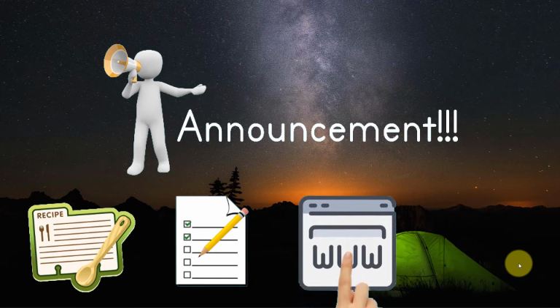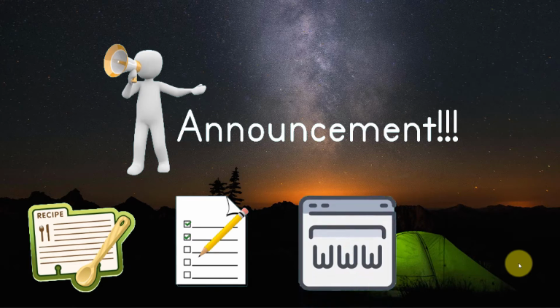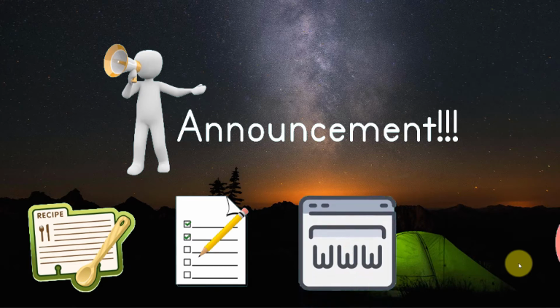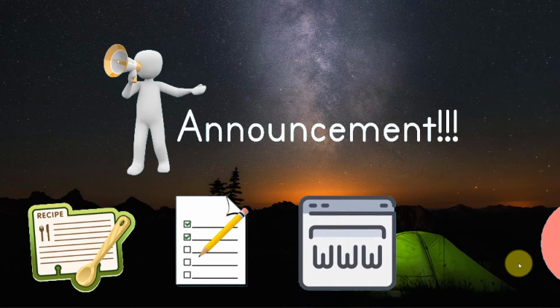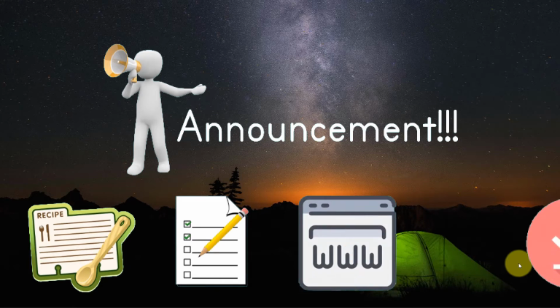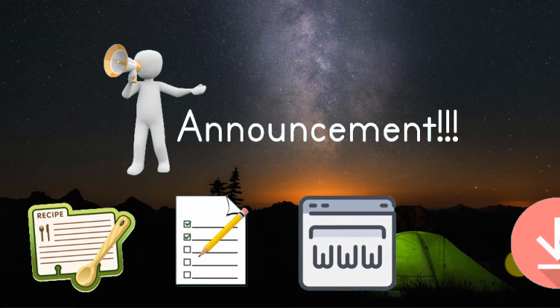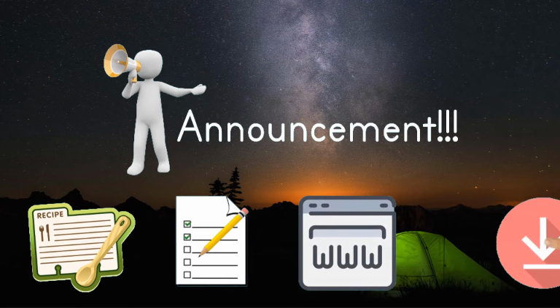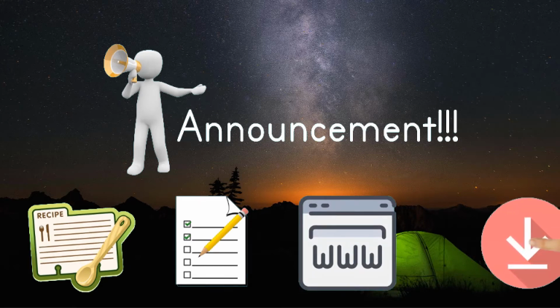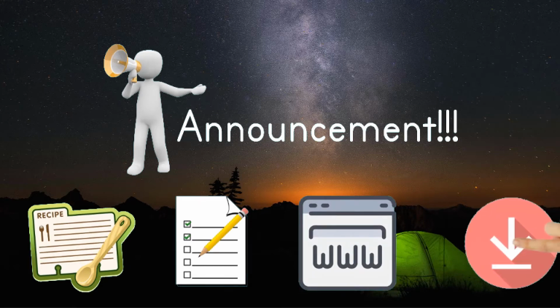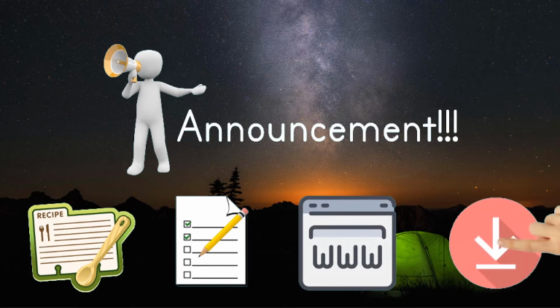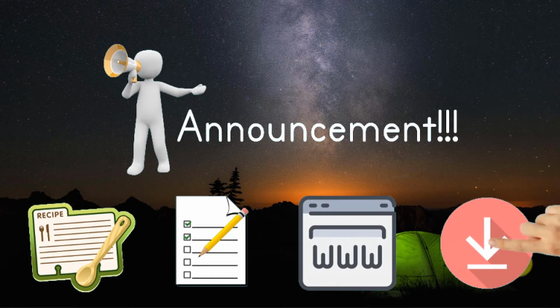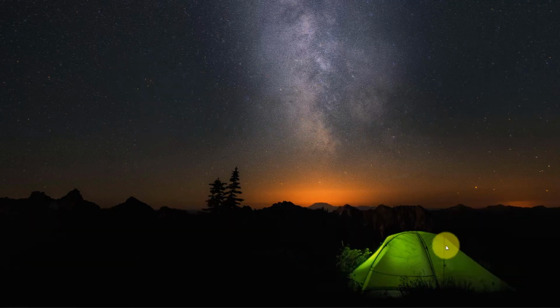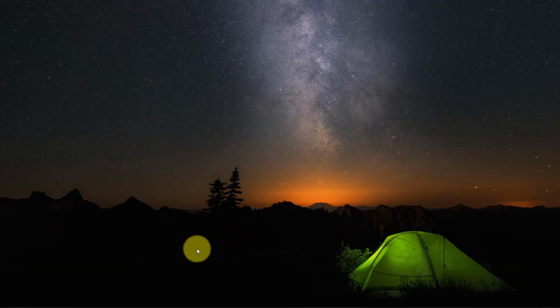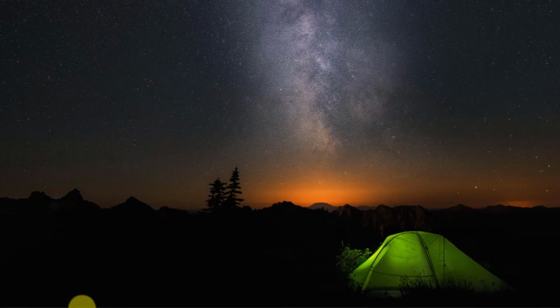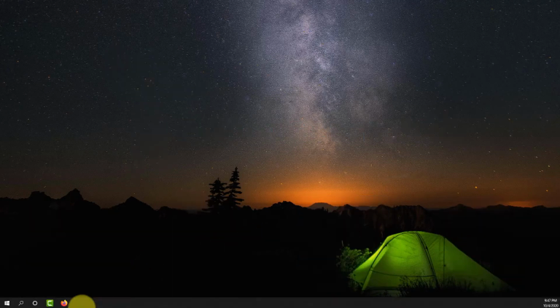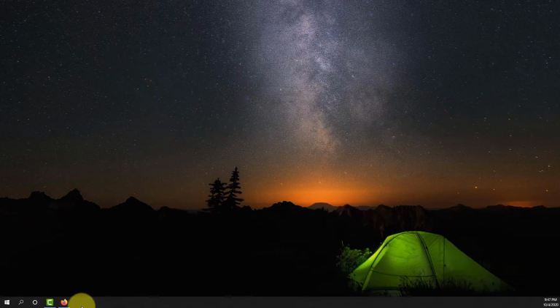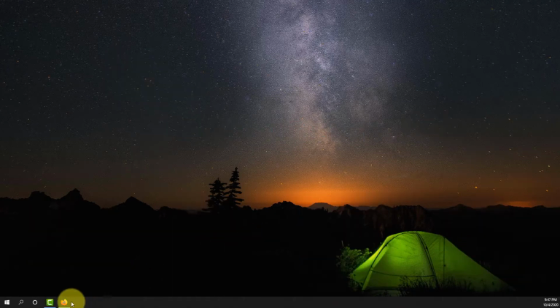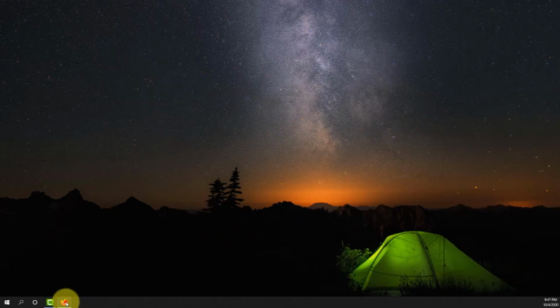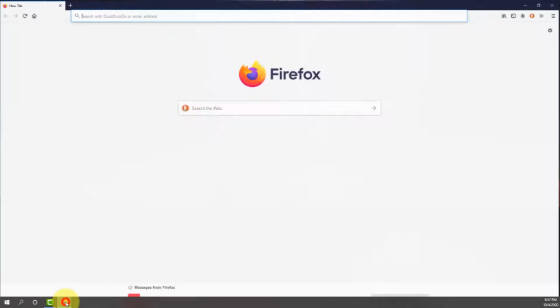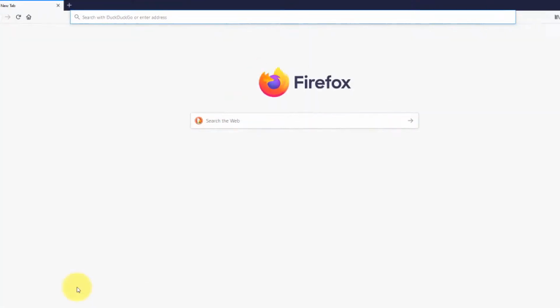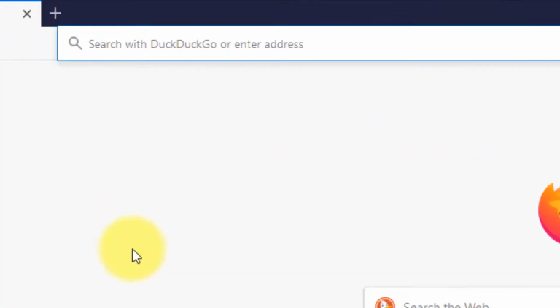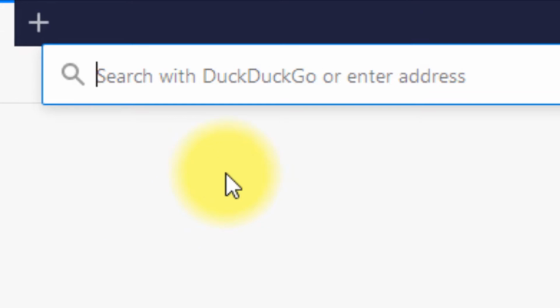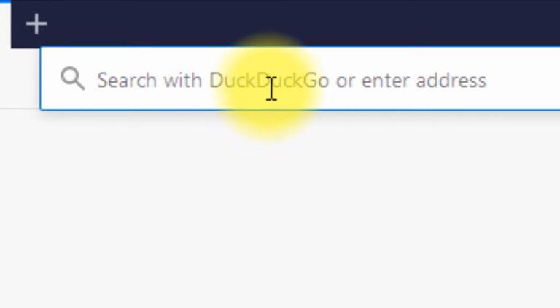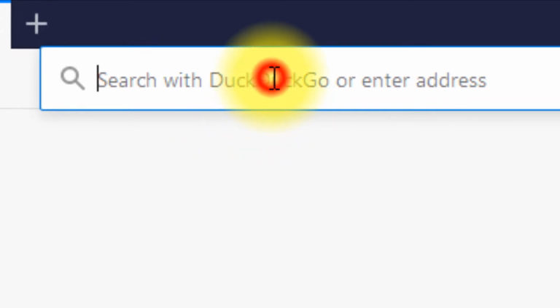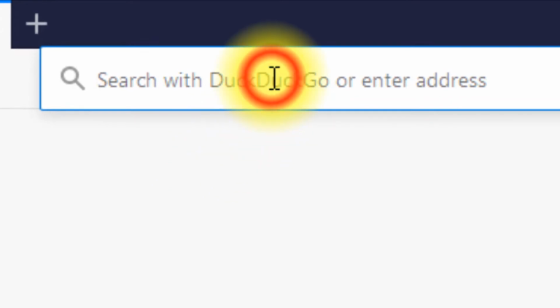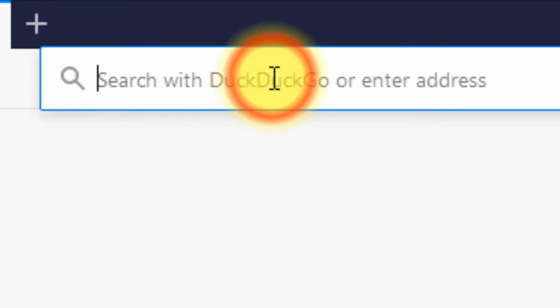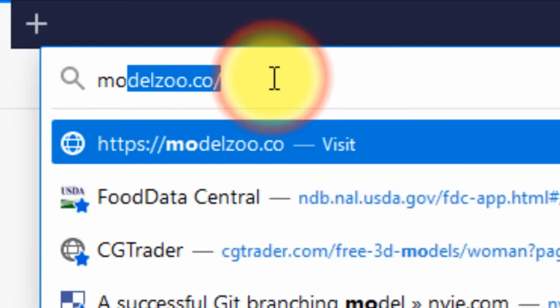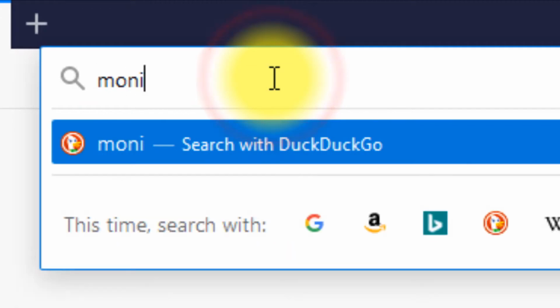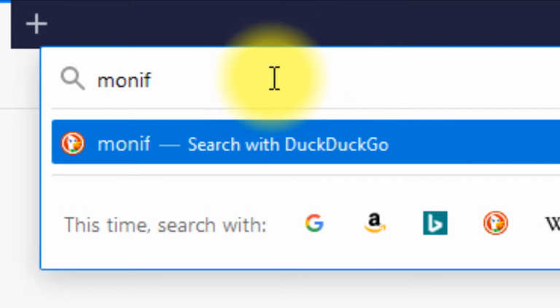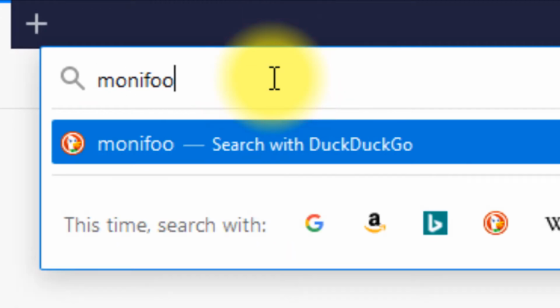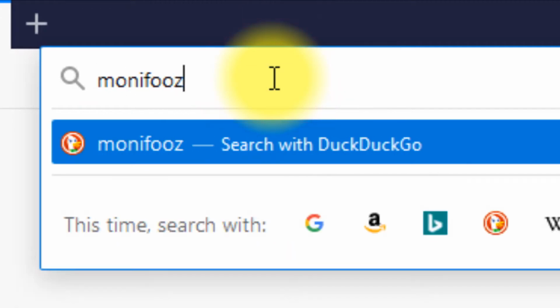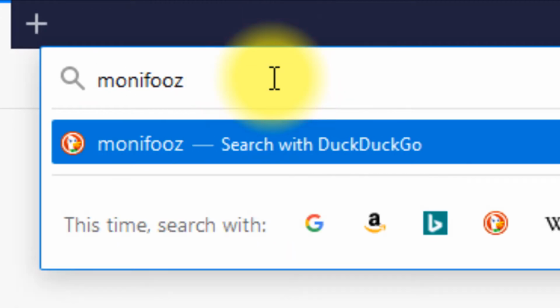Let's take a tour to see where you can download it. Open a browser and type in monipoos.com in the address bar.